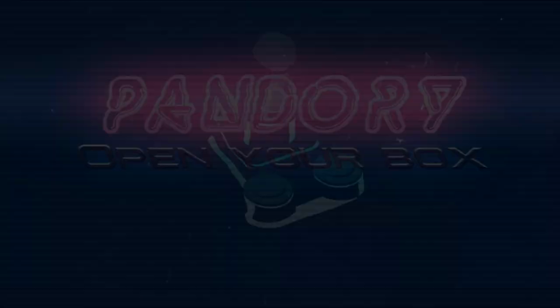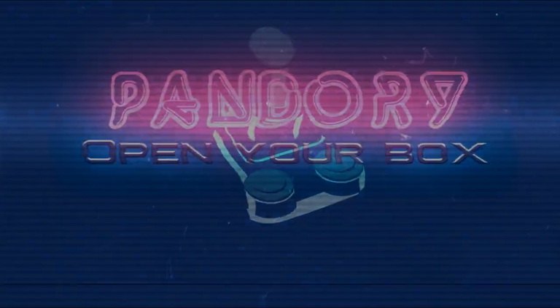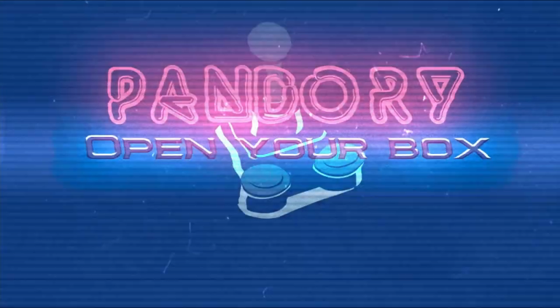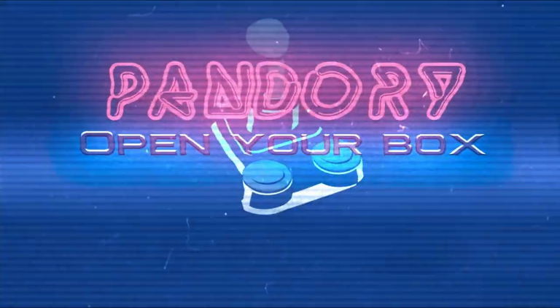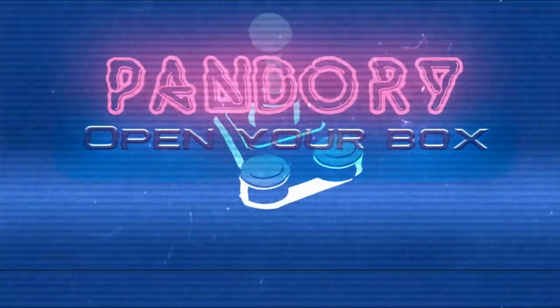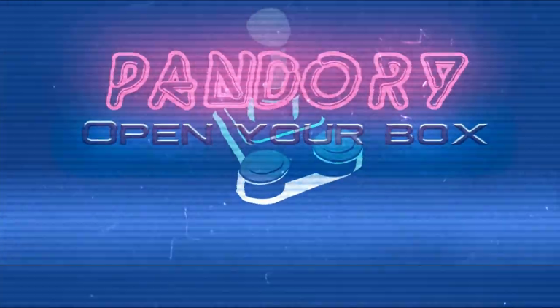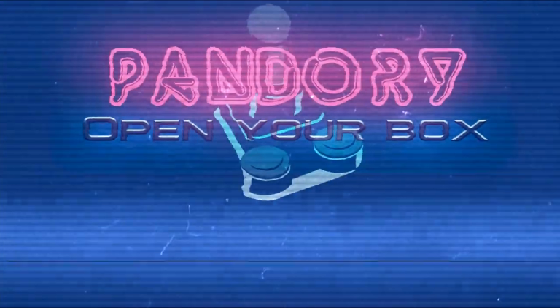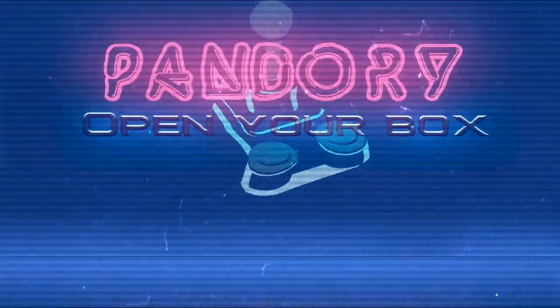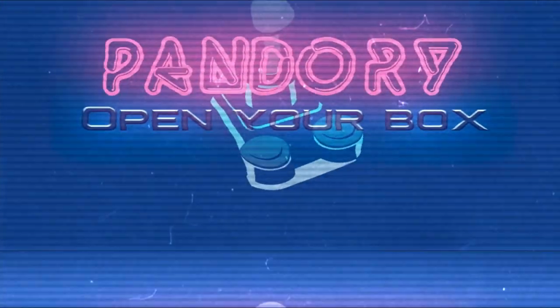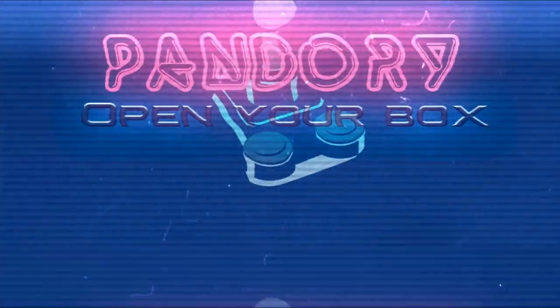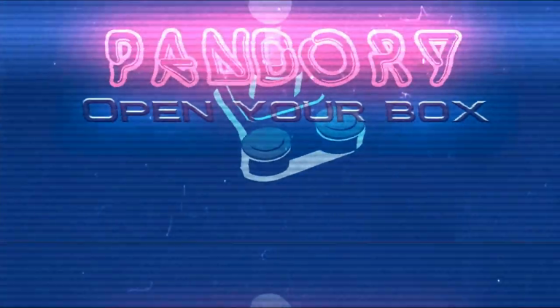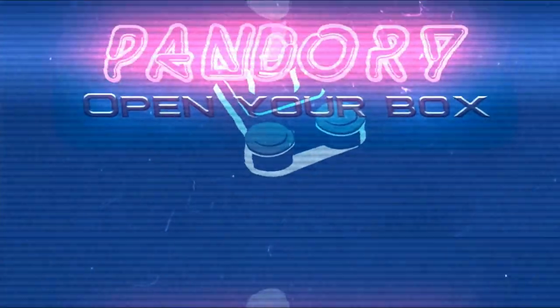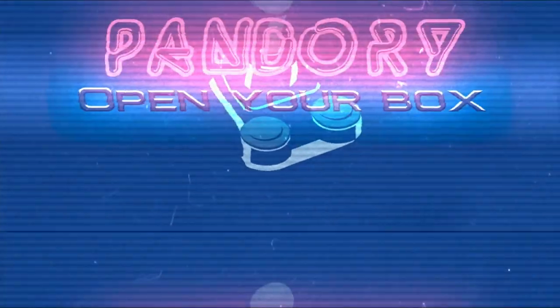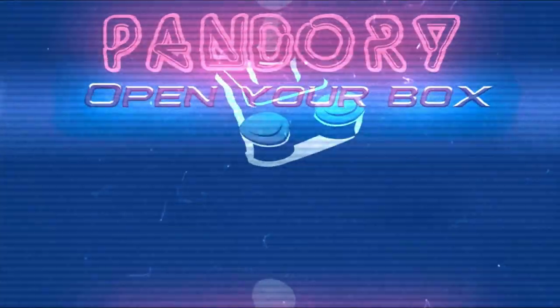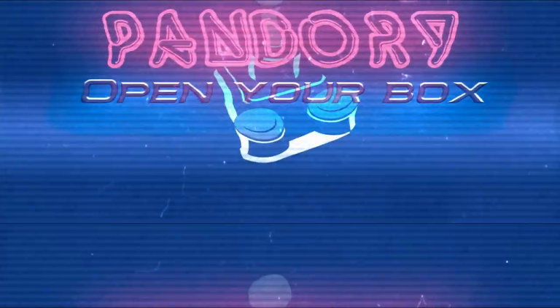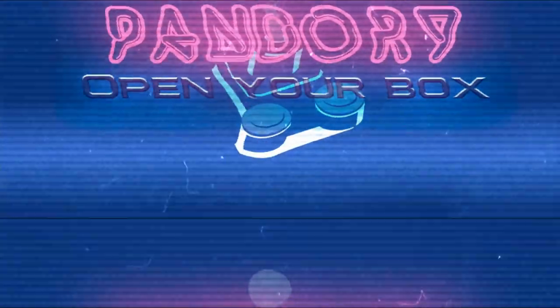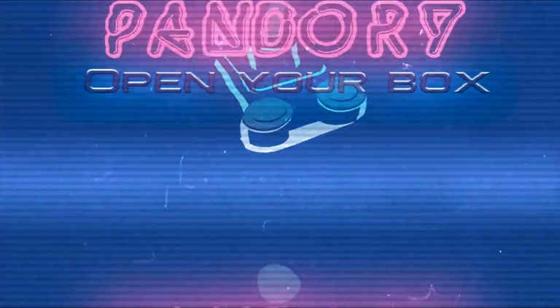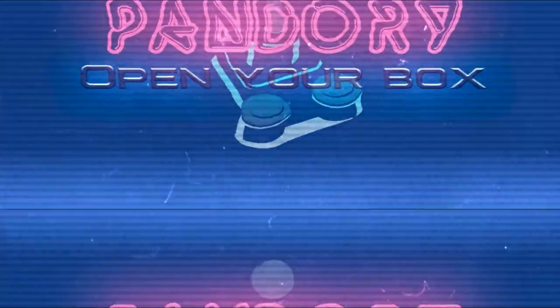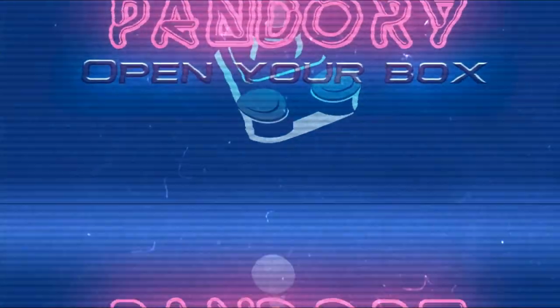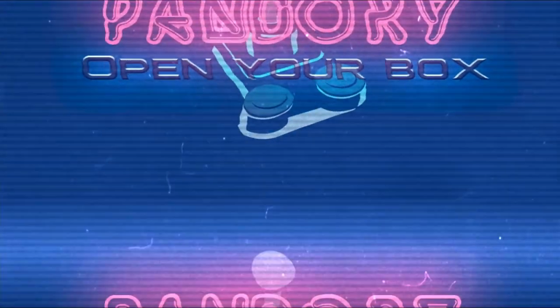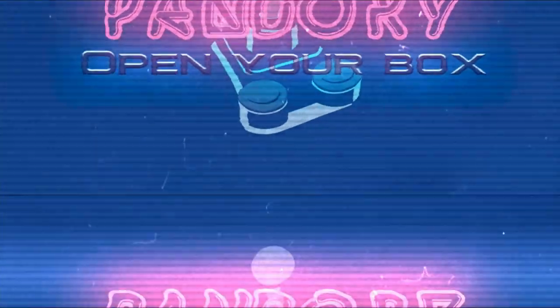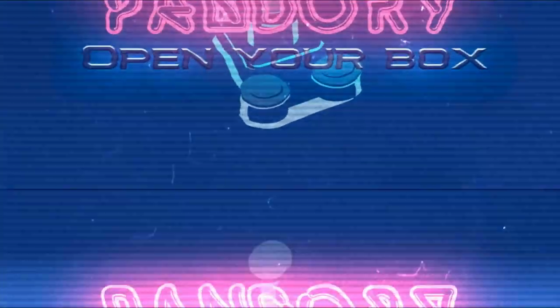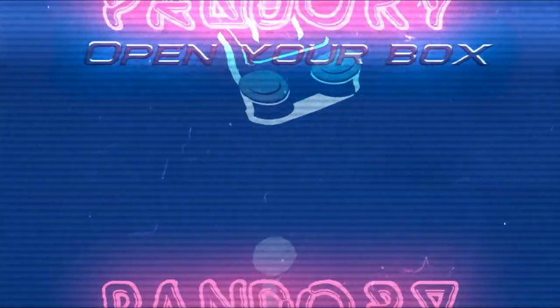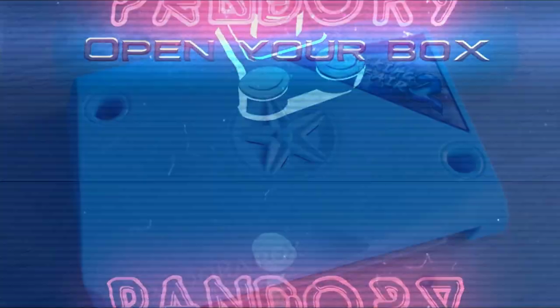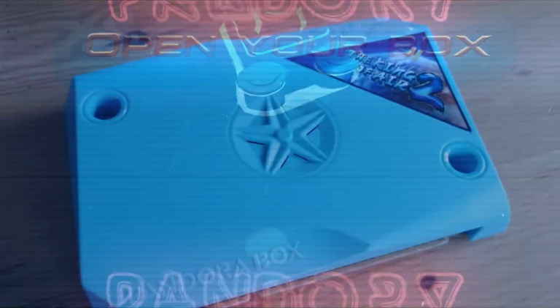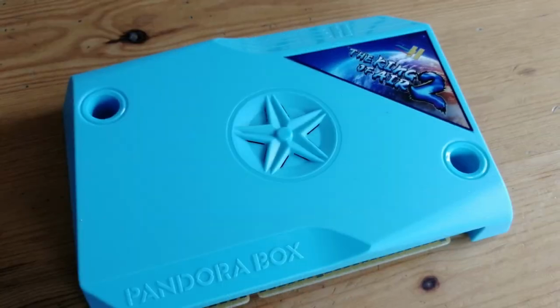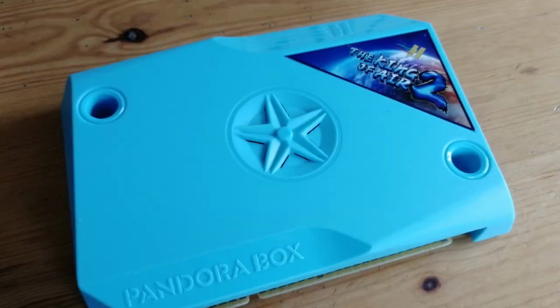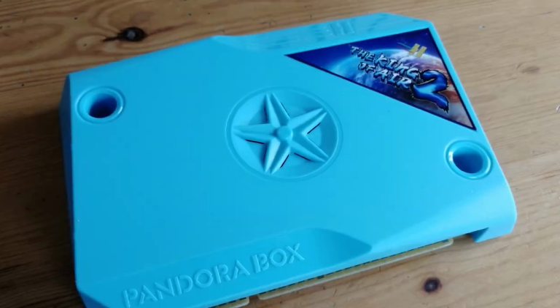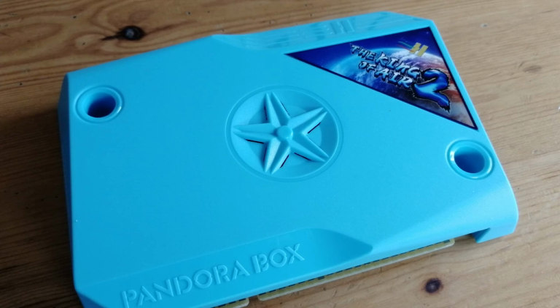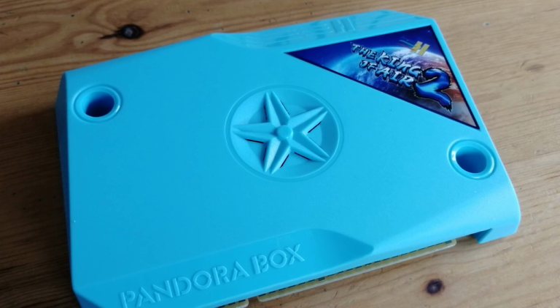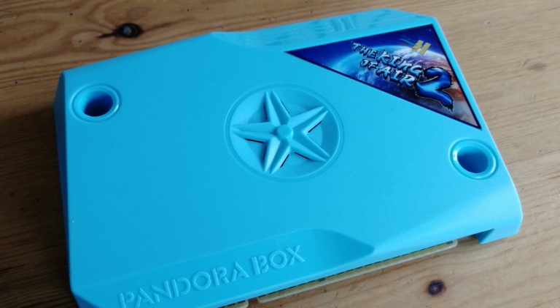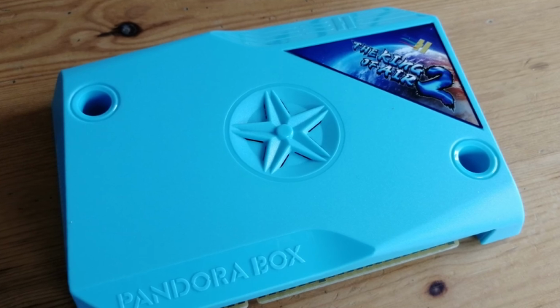Hey everyone, welcome back. This is EmuChicken from Team Pandory. Today we're going to check out the King of Air 2.